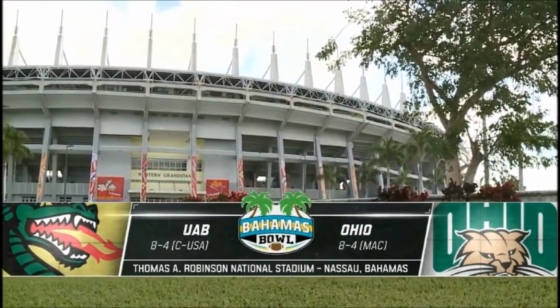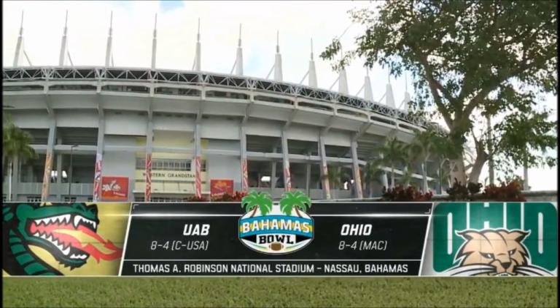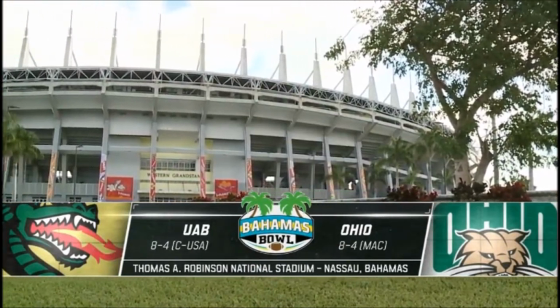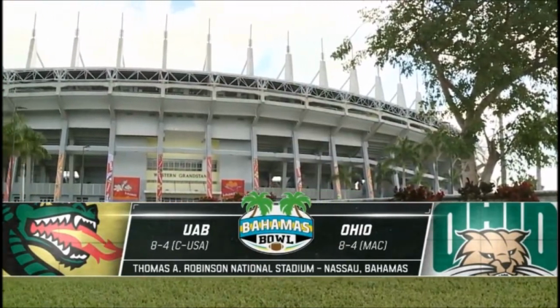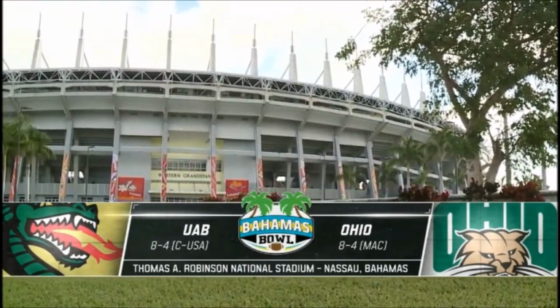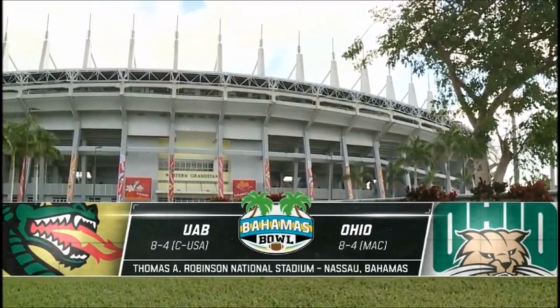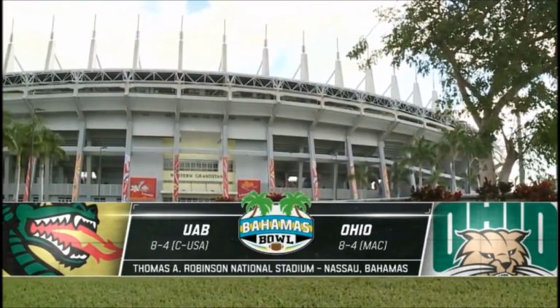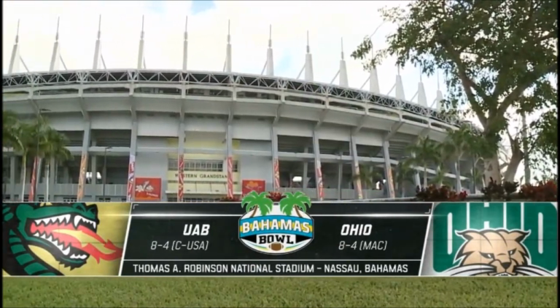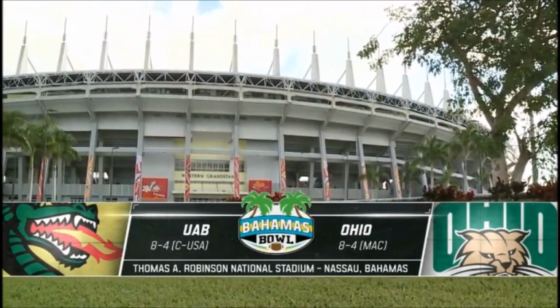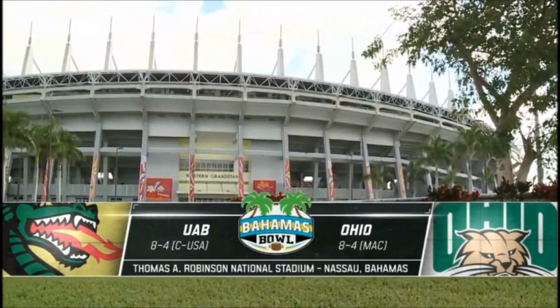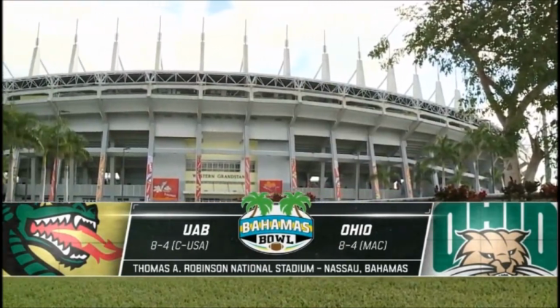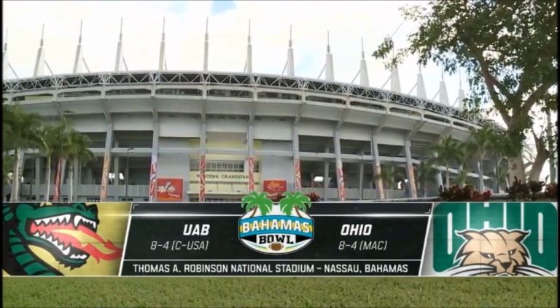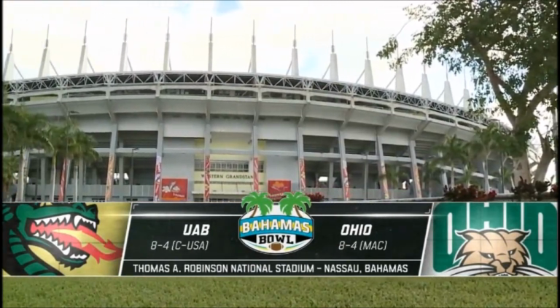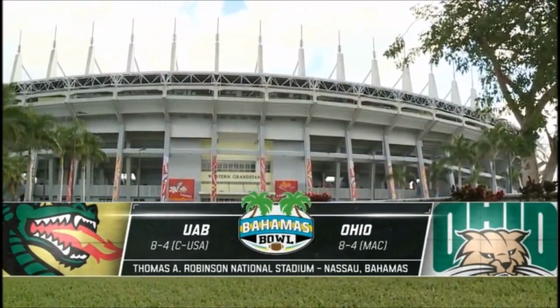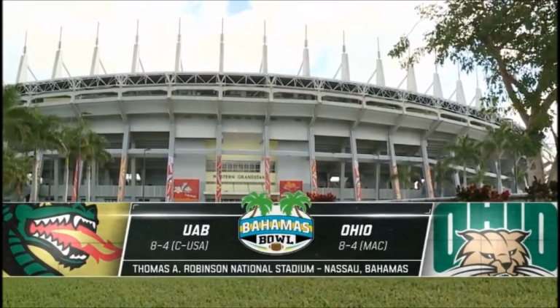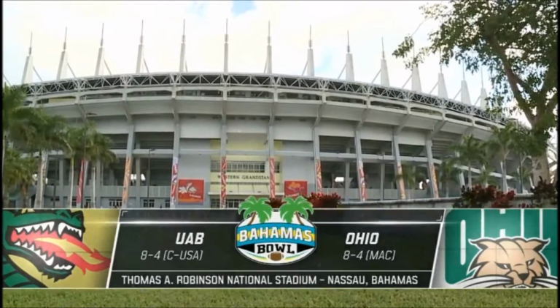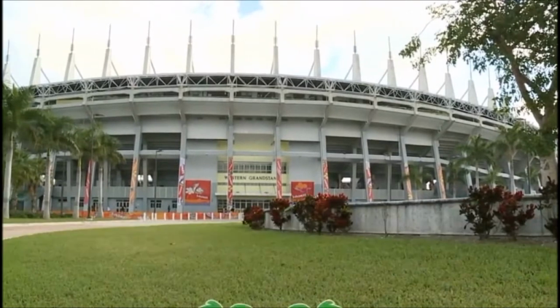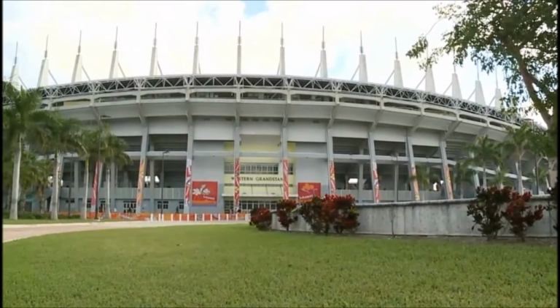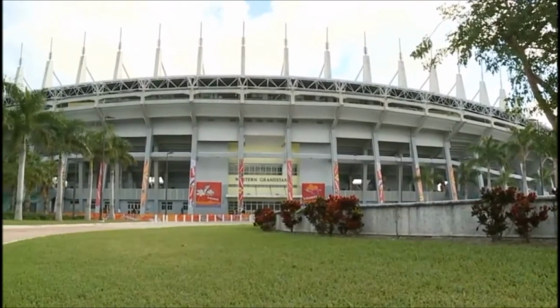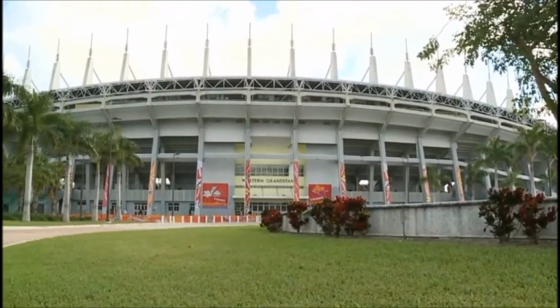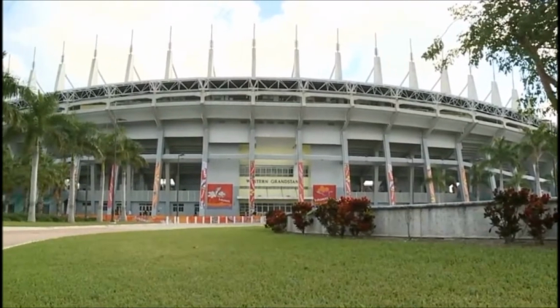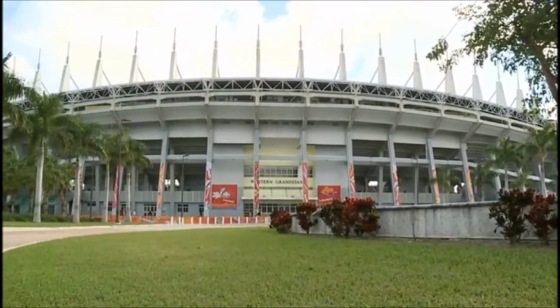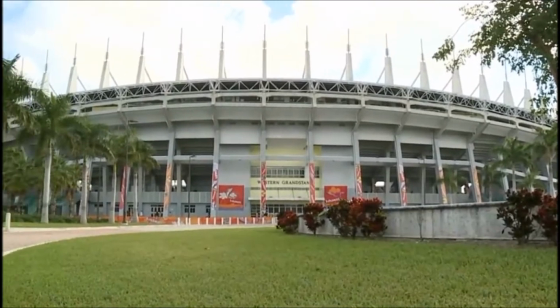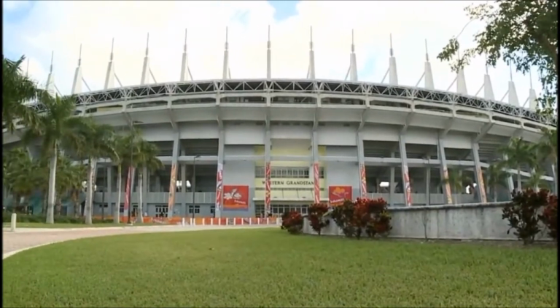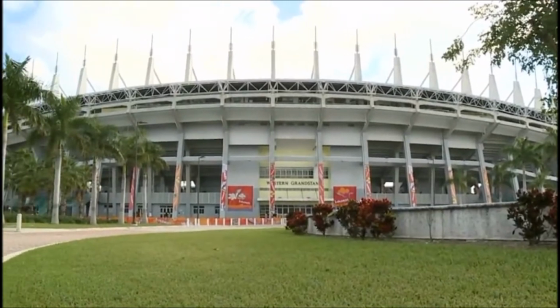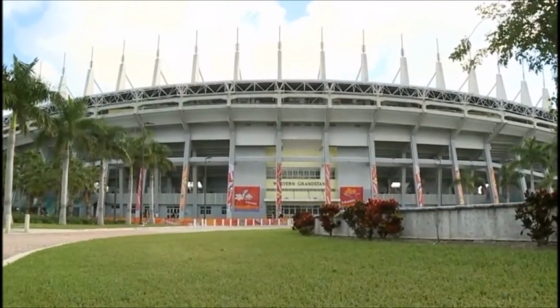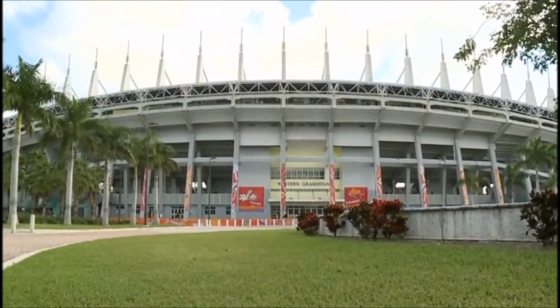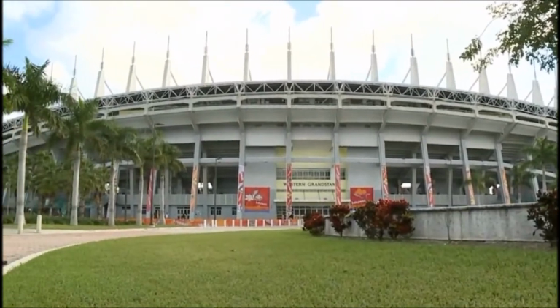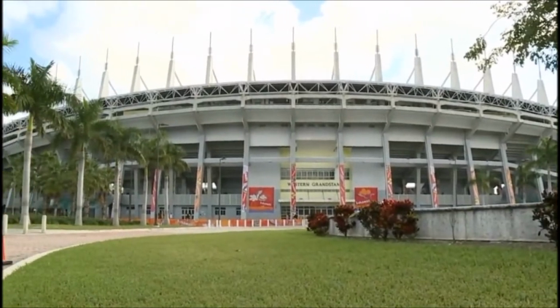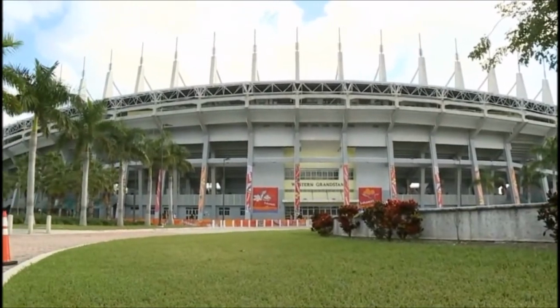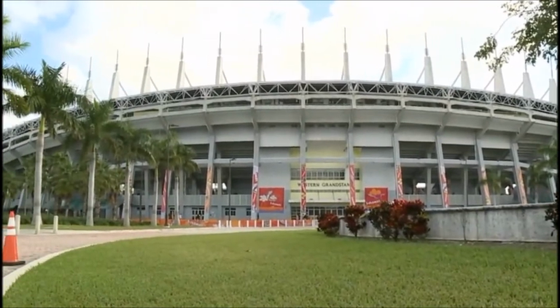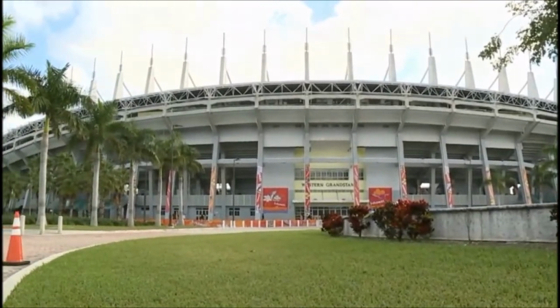It's UAB versus Ohio — a pair of 8-4 squads here at Thomas A. Robinson Stadium.